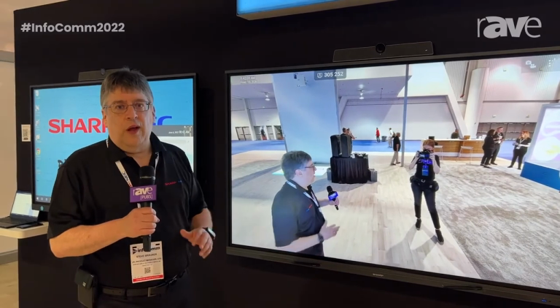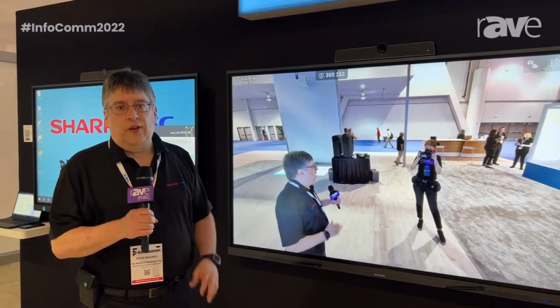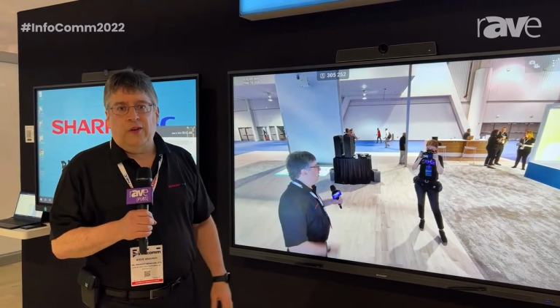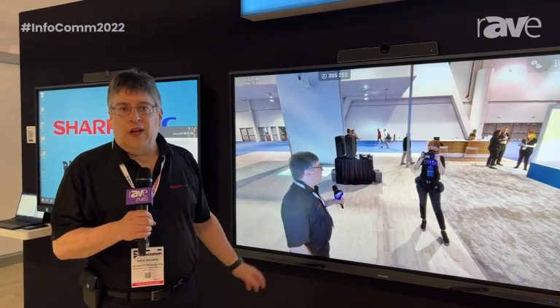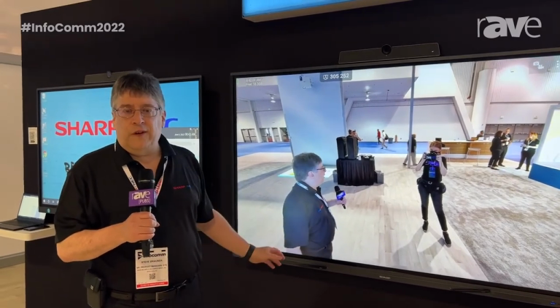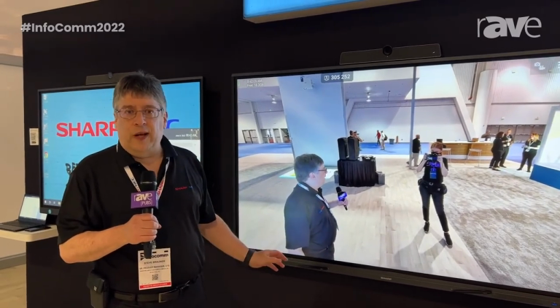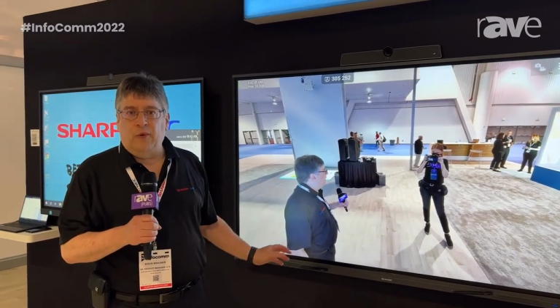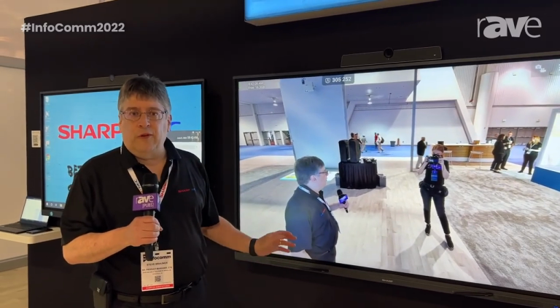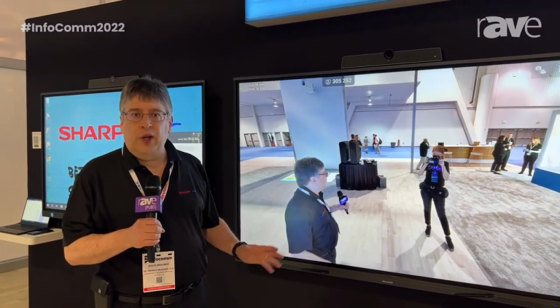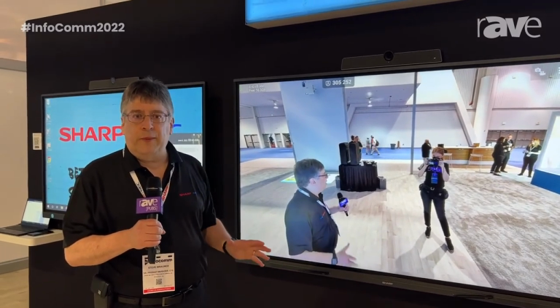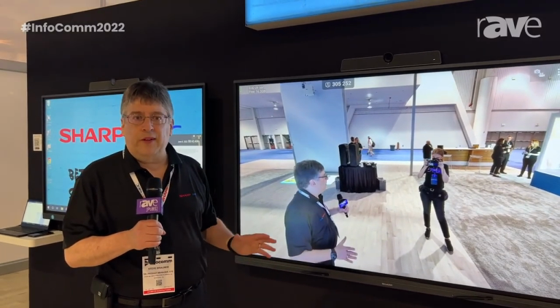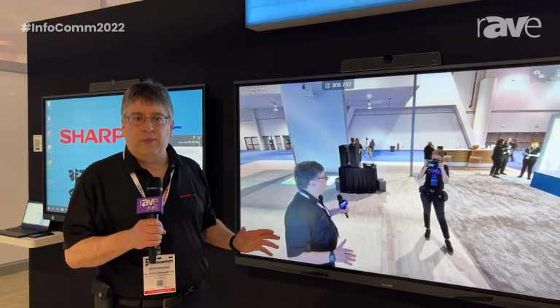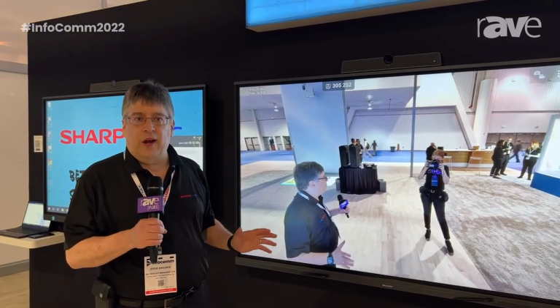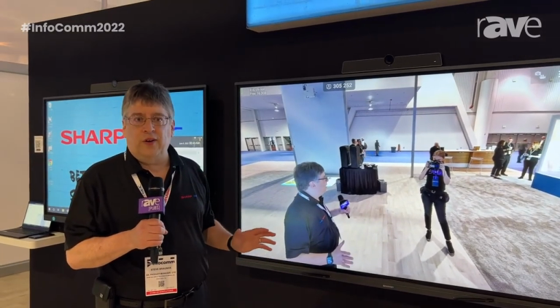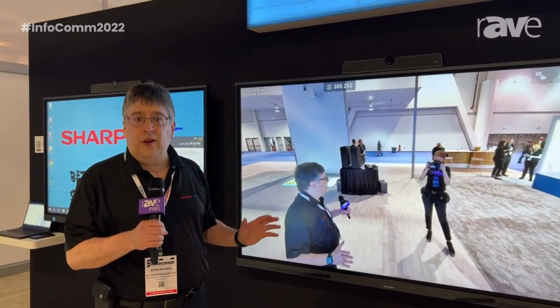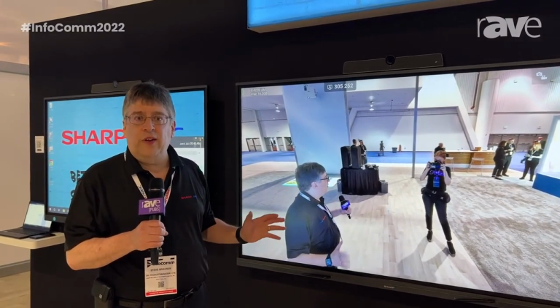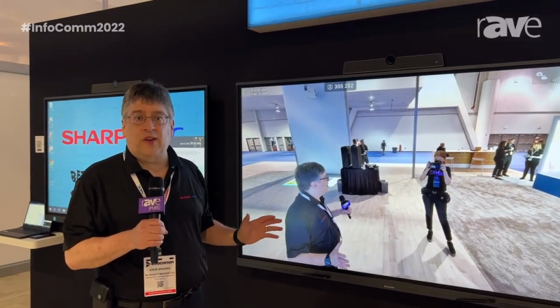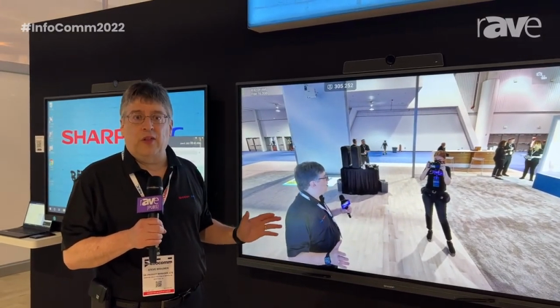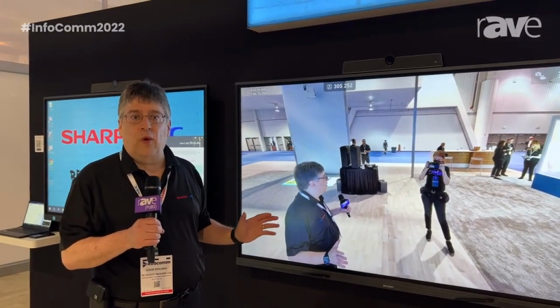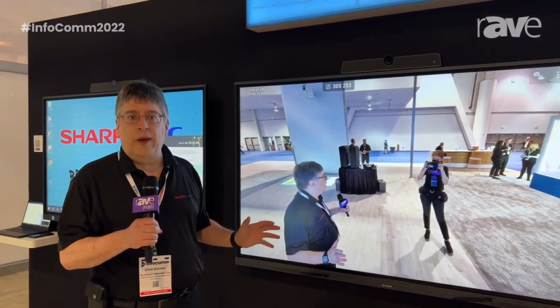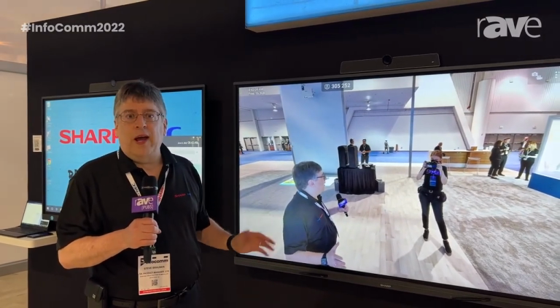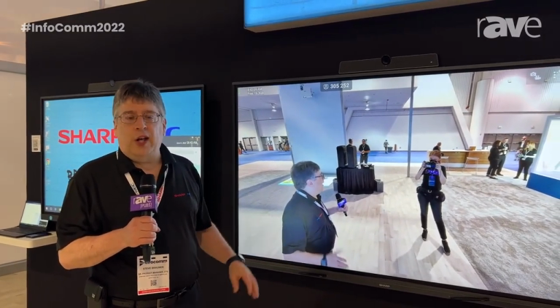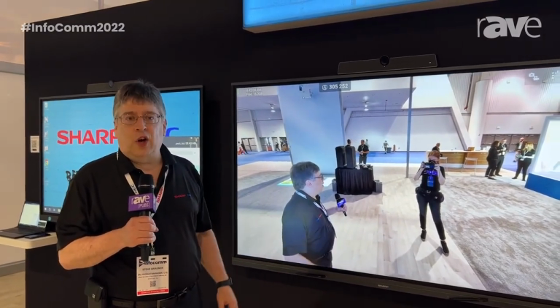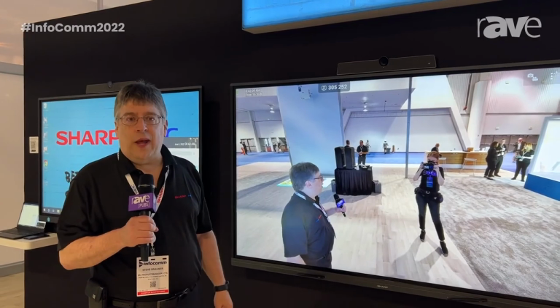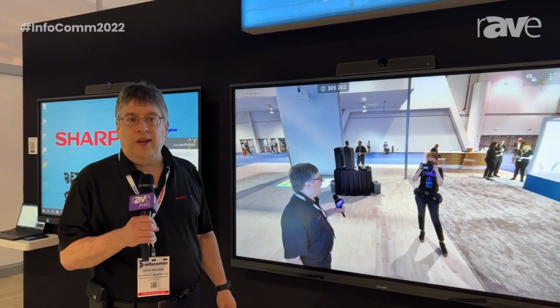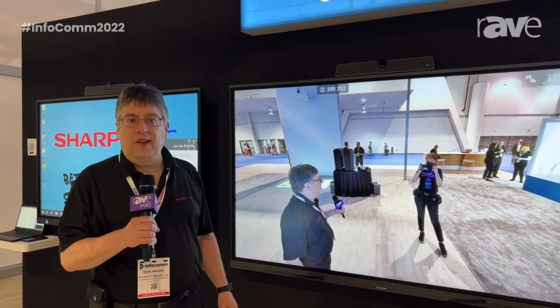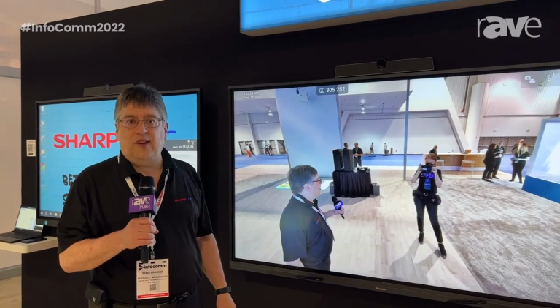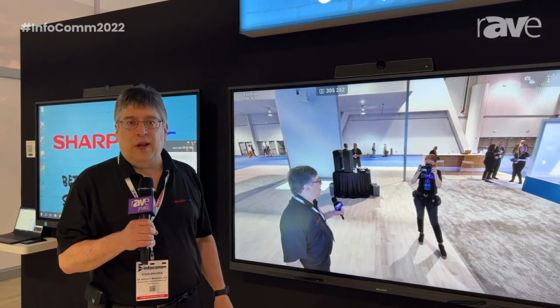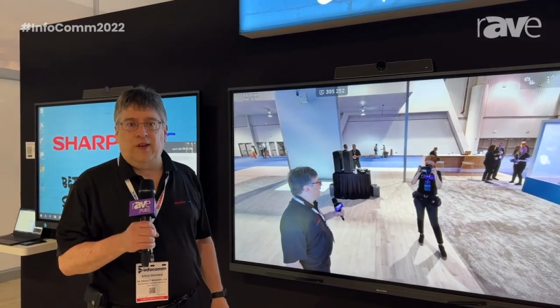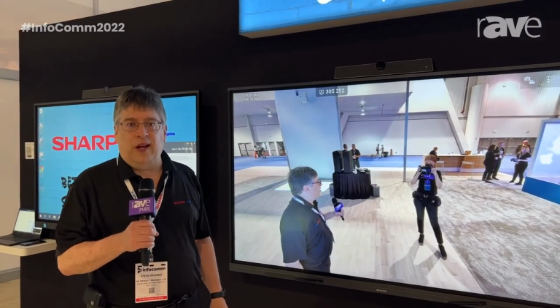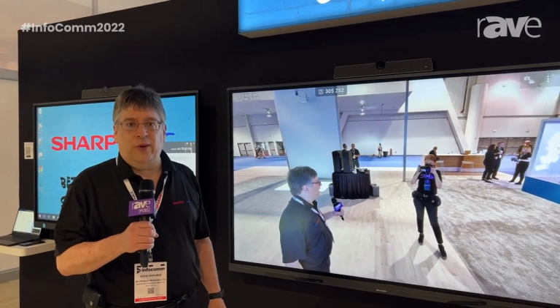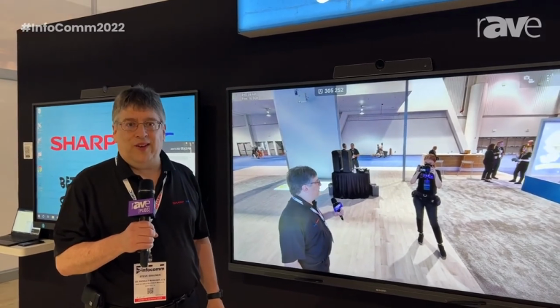So if you'd like to find out more information about these products, you can visit us on the web at sharpnecdisplays.us.